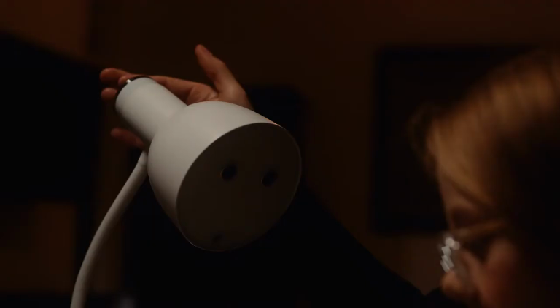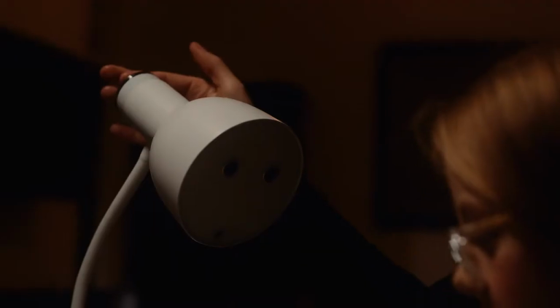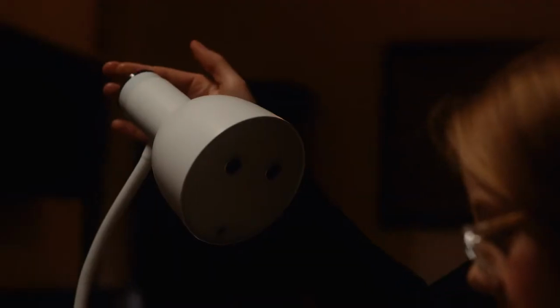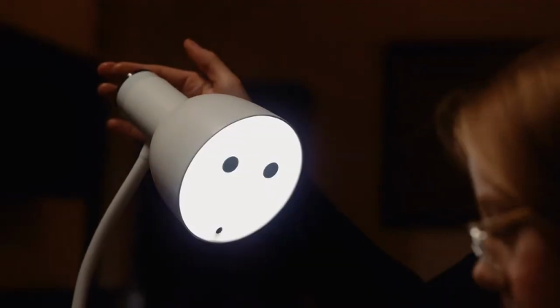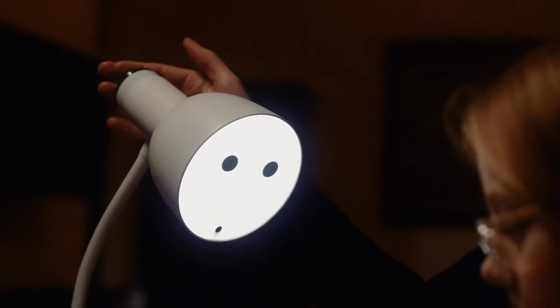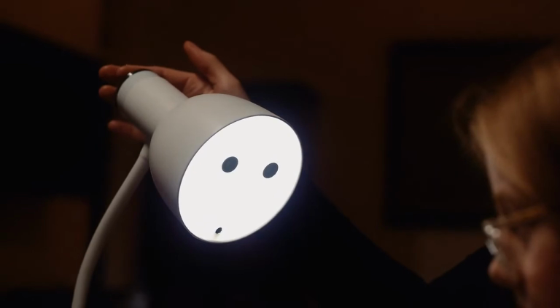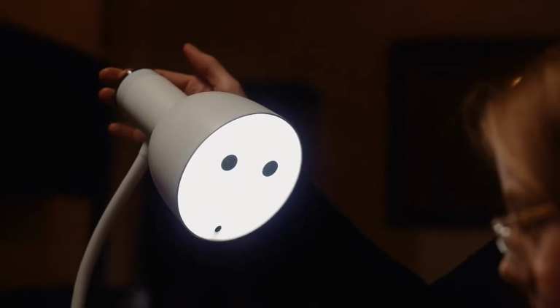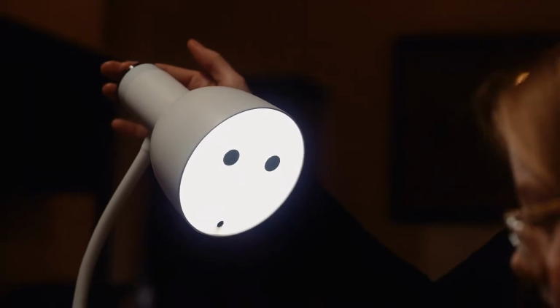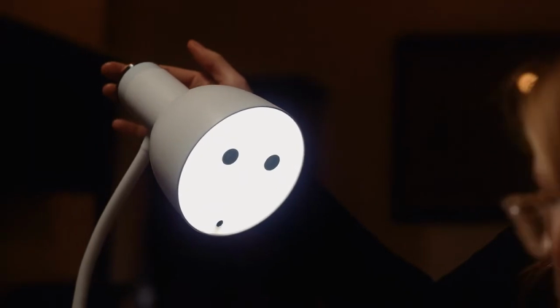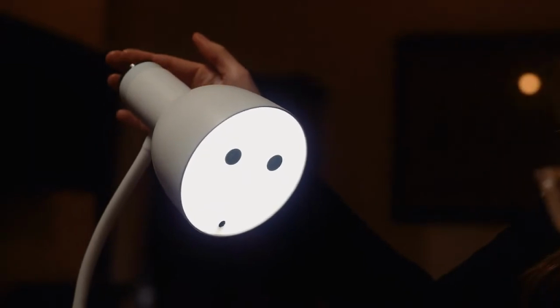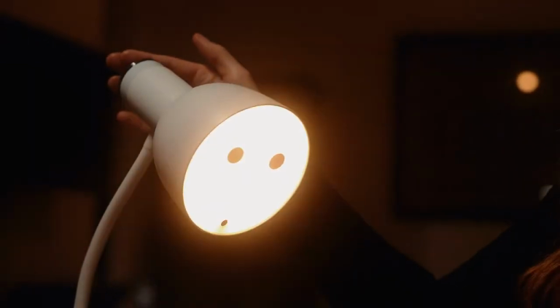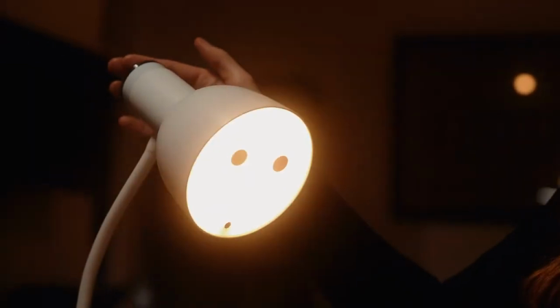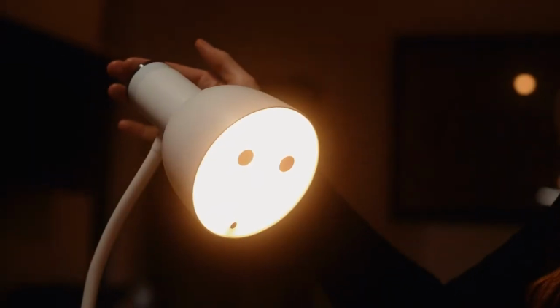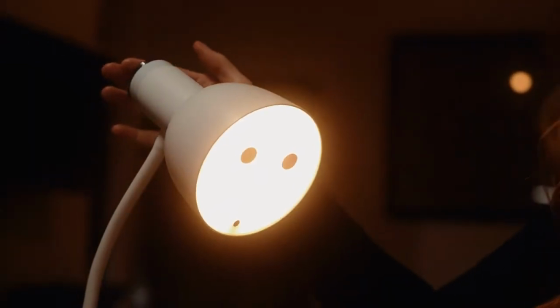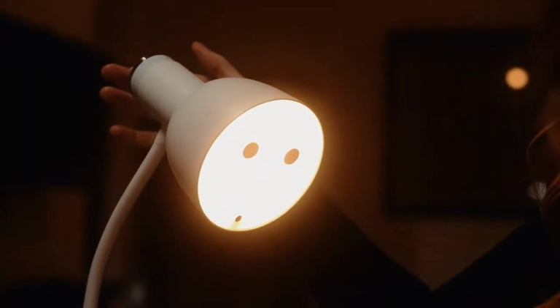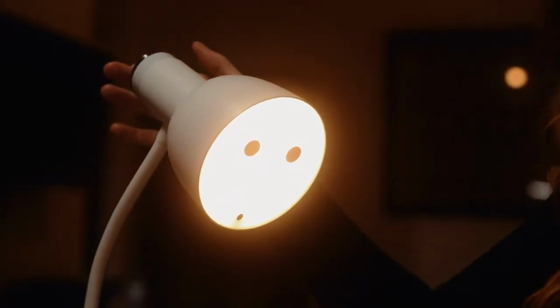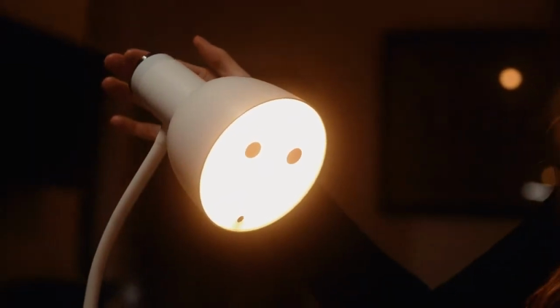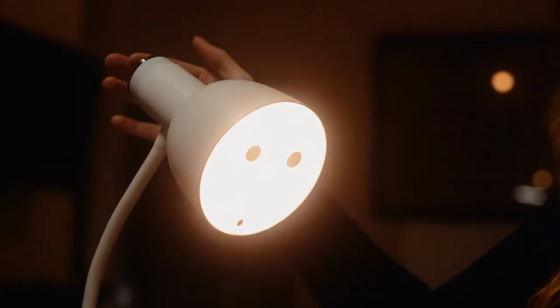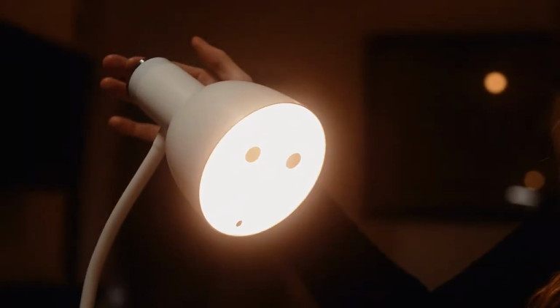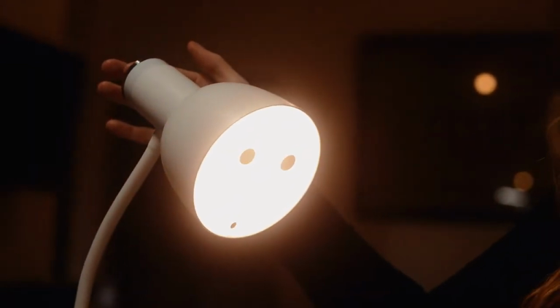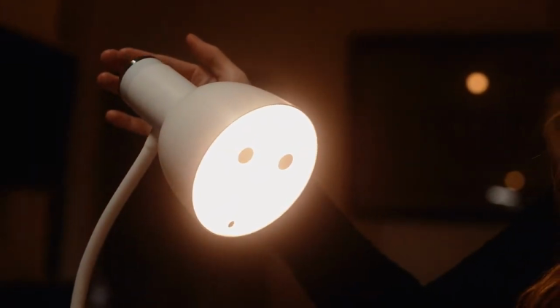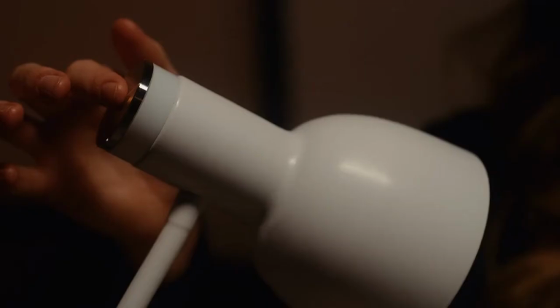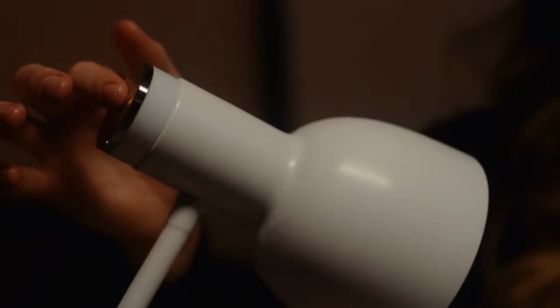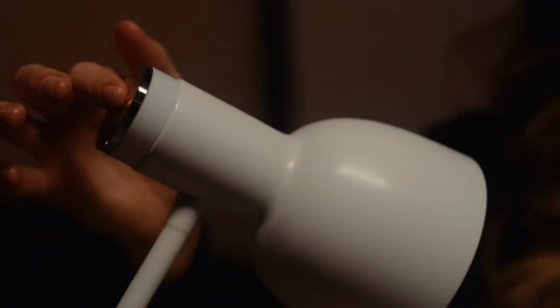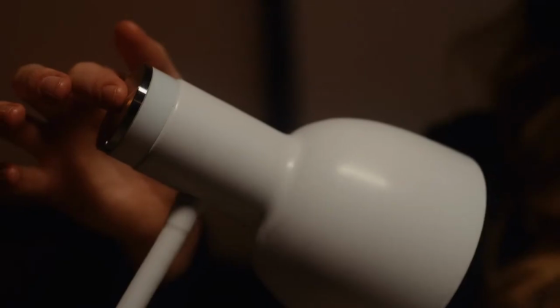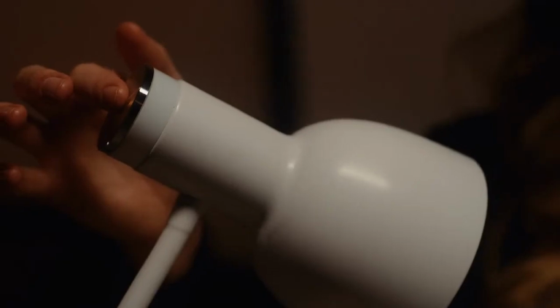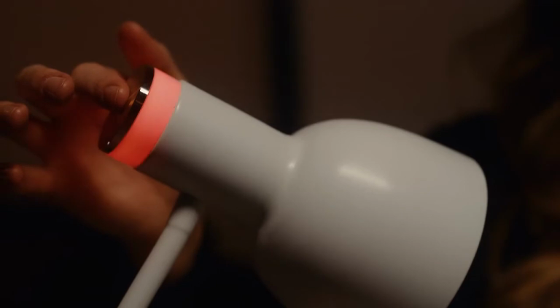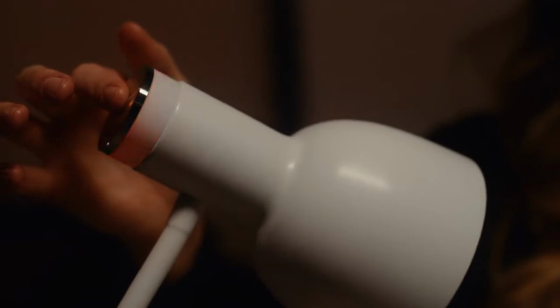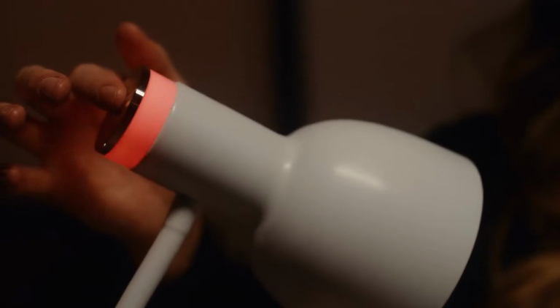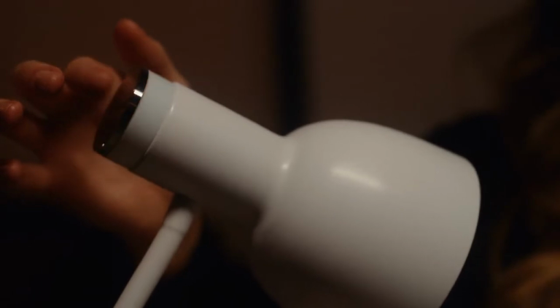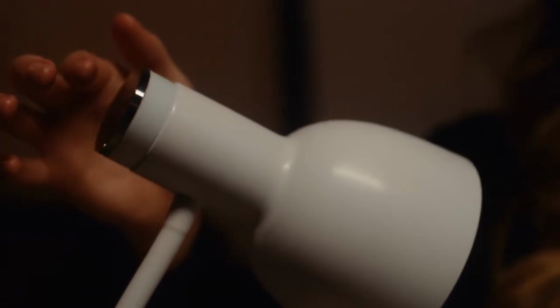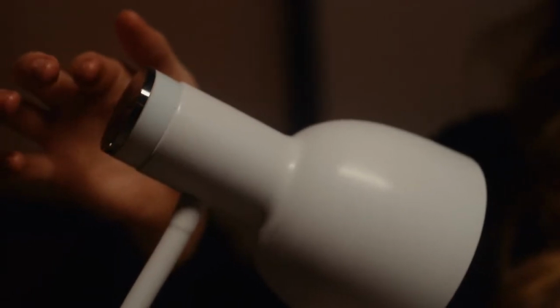Need to dim or change the color? Pino has several brightness and color modes that can be controlled via the base station or the phone app.